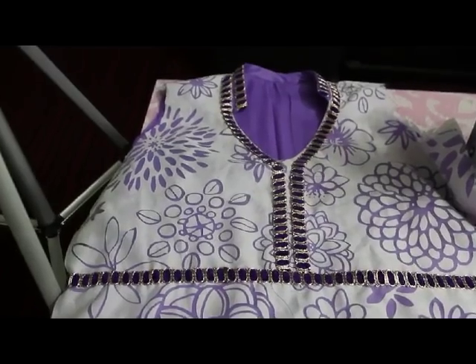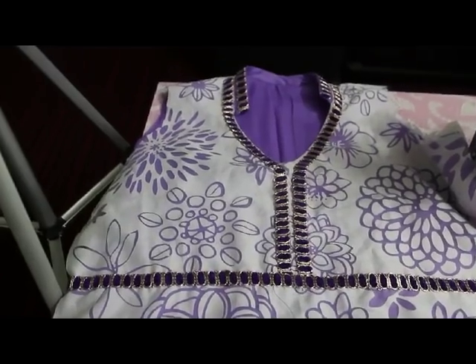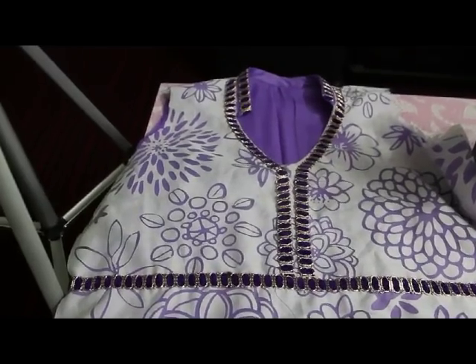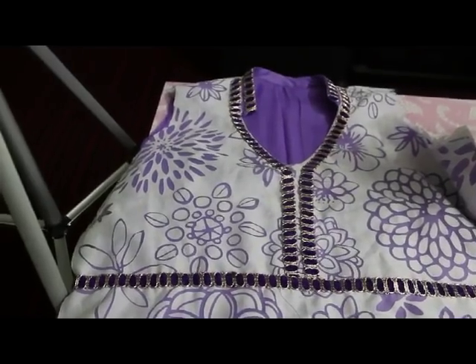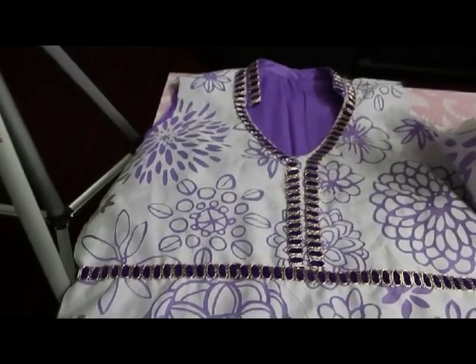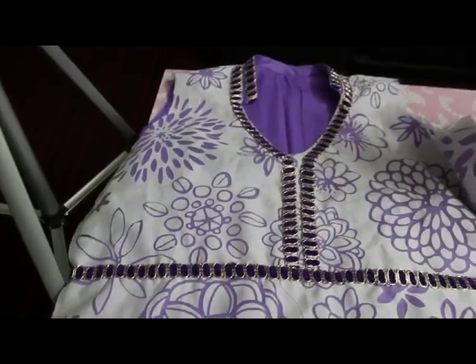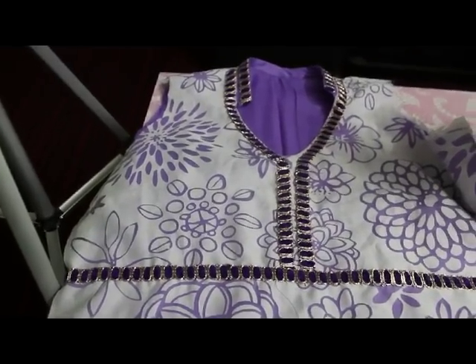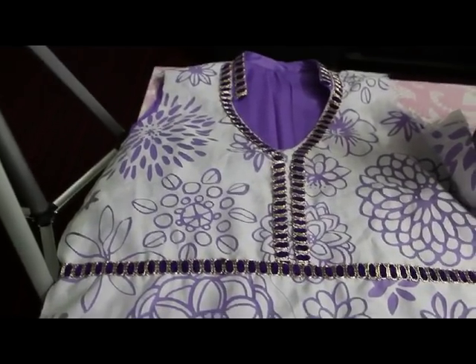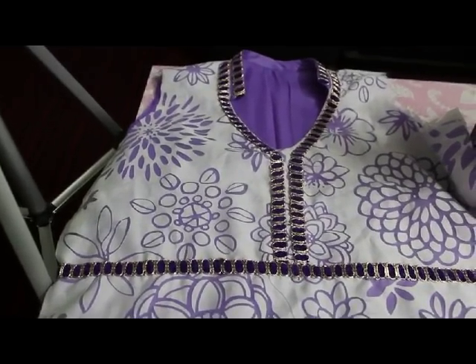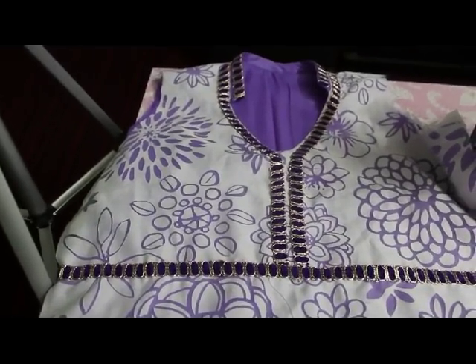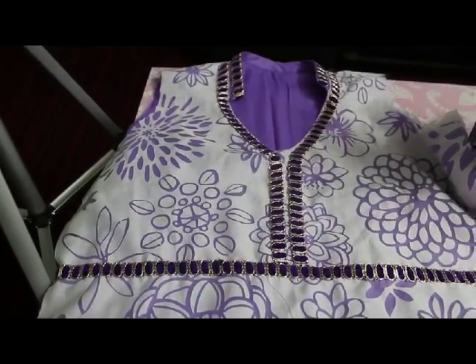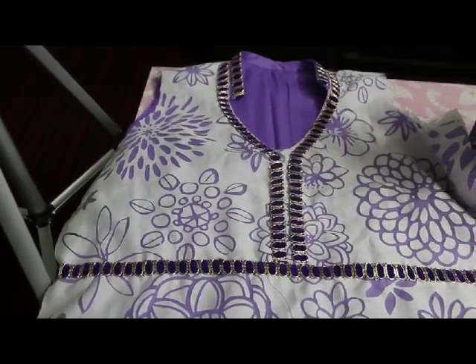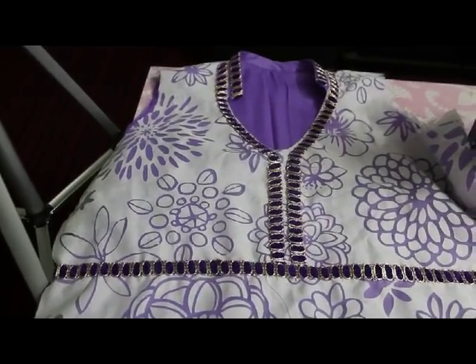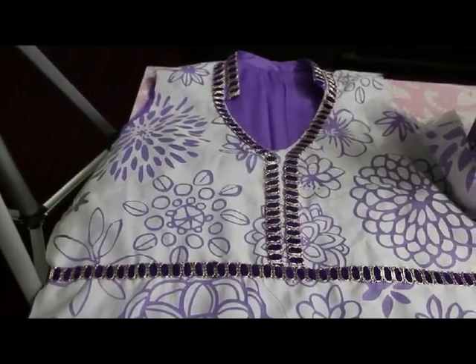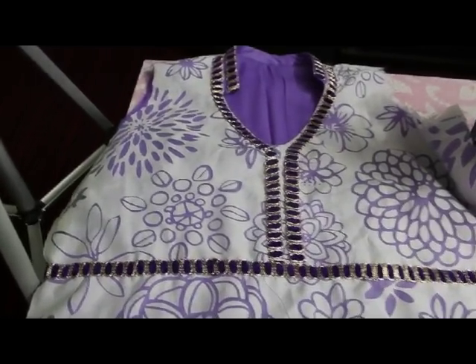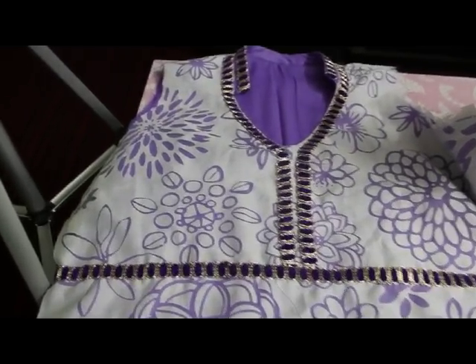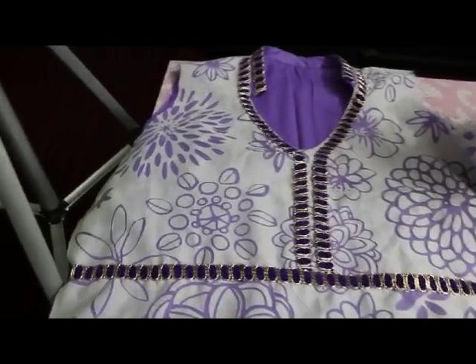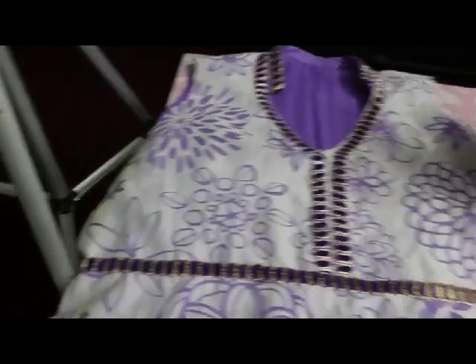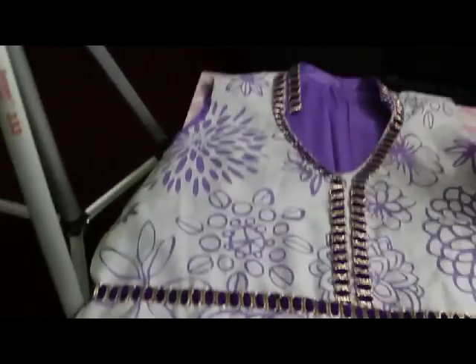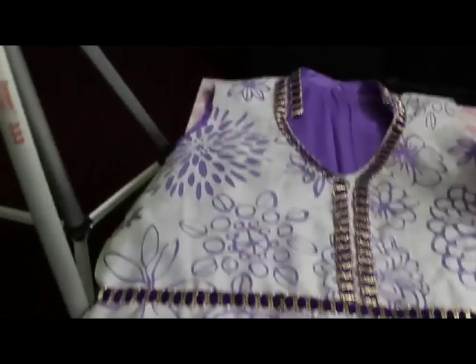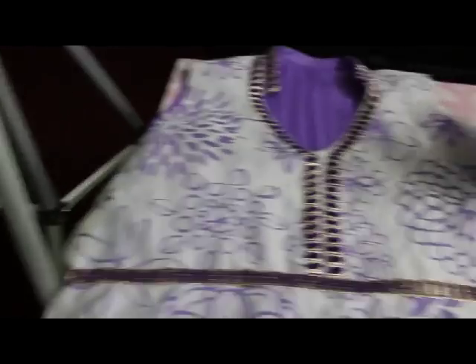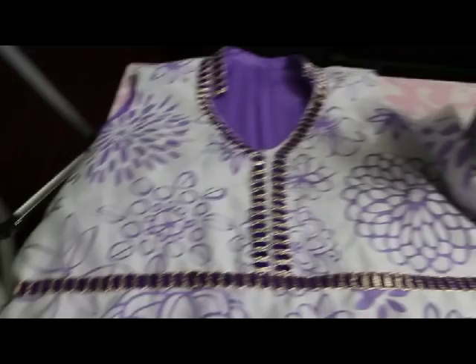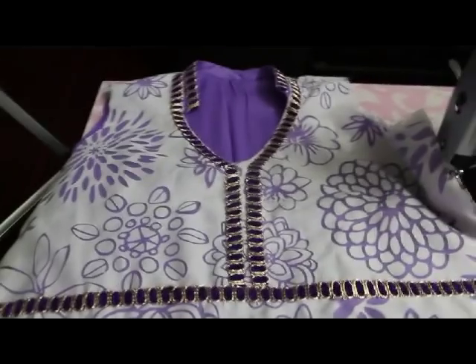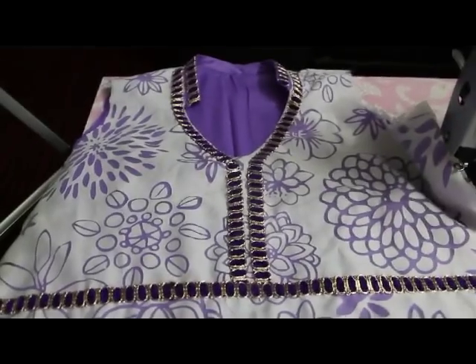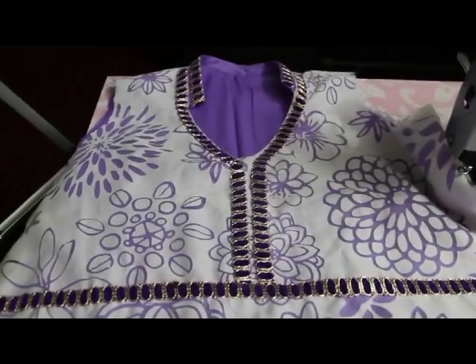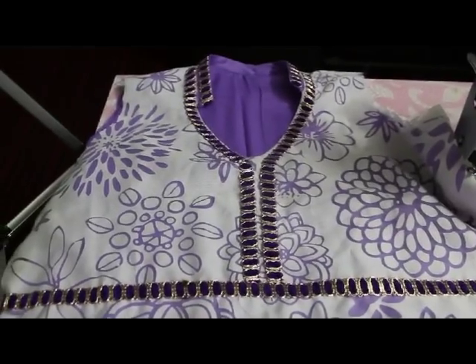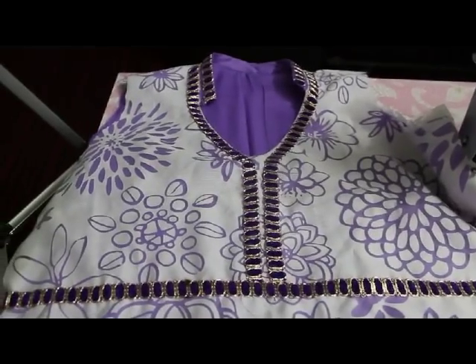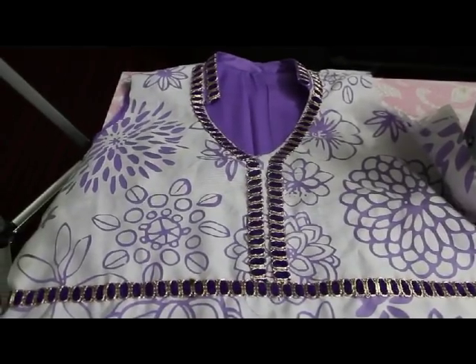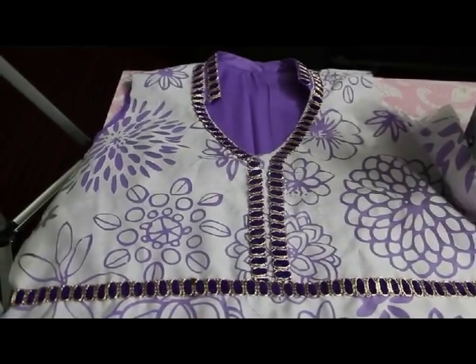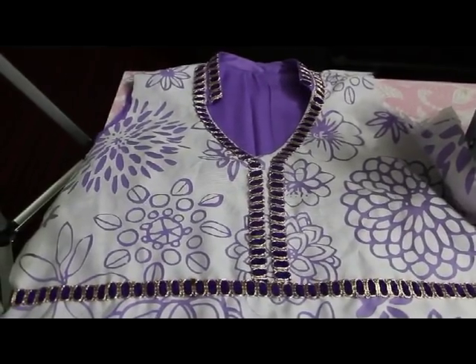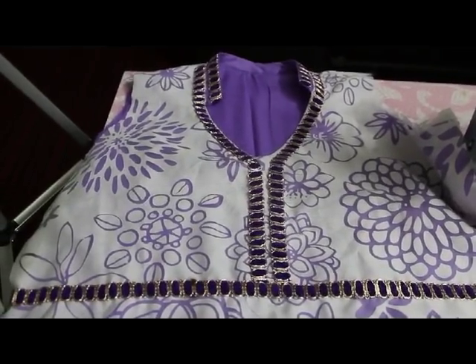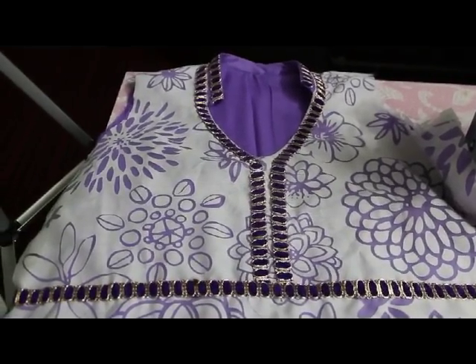My neck is now ready. I can stitch the rest of the kurti now.